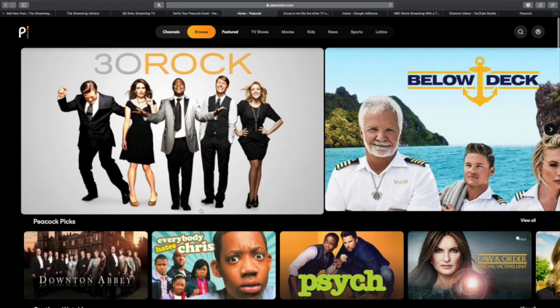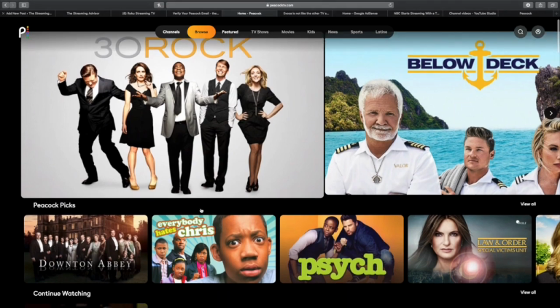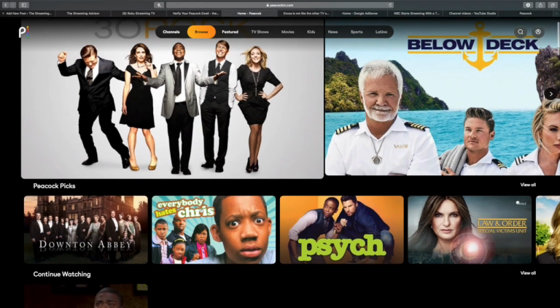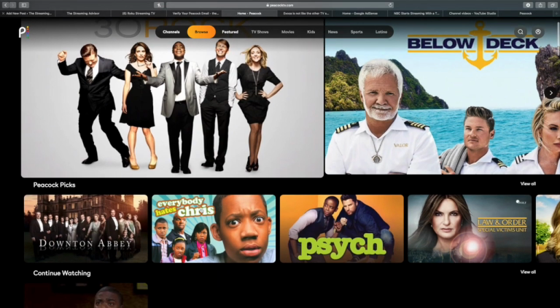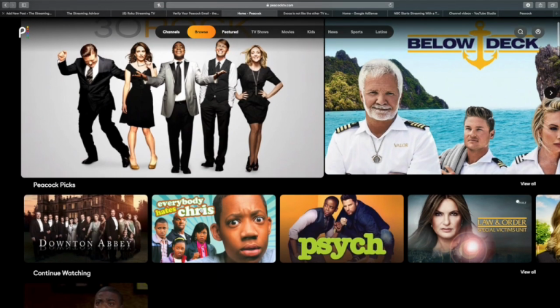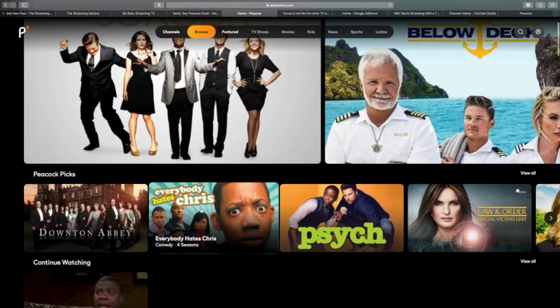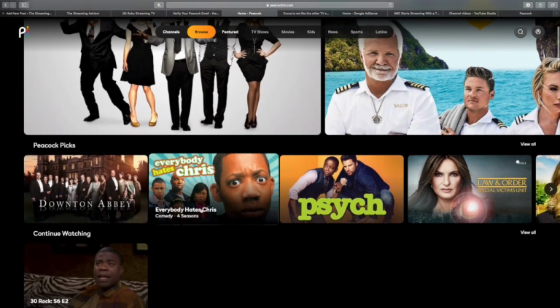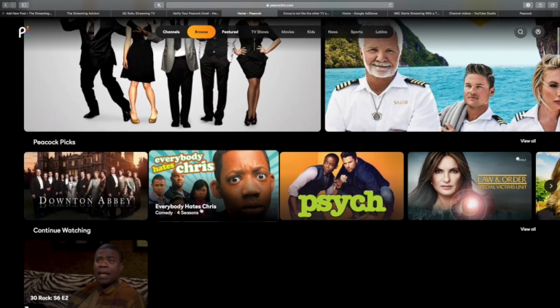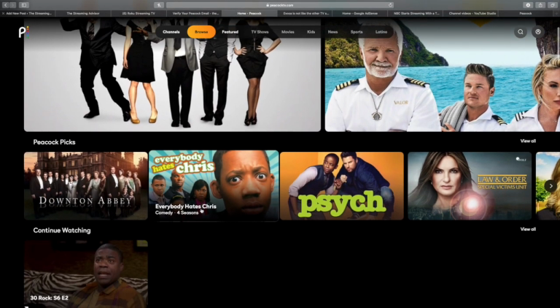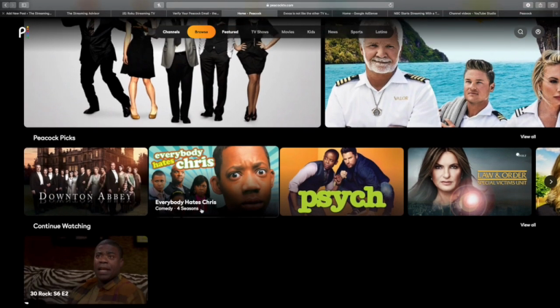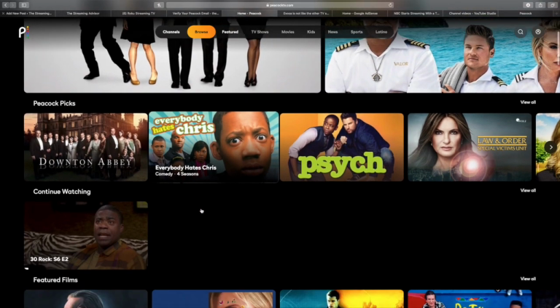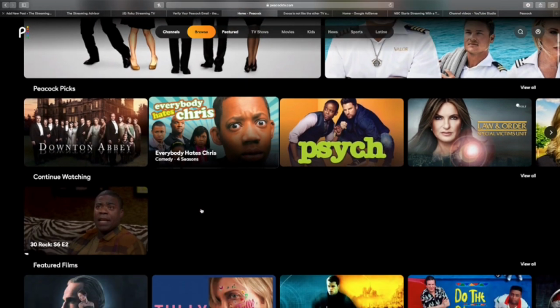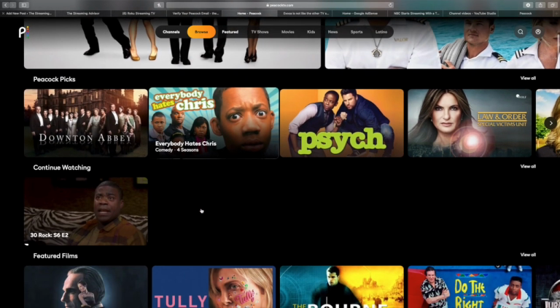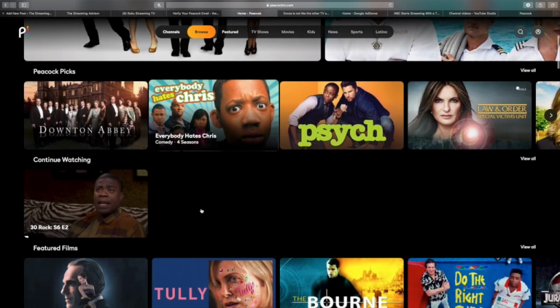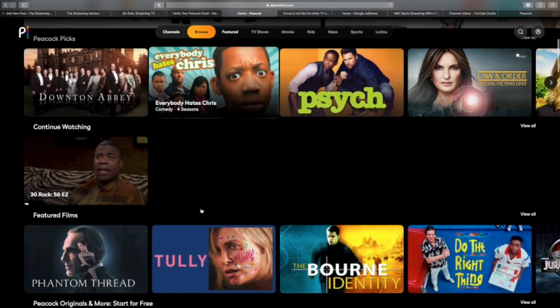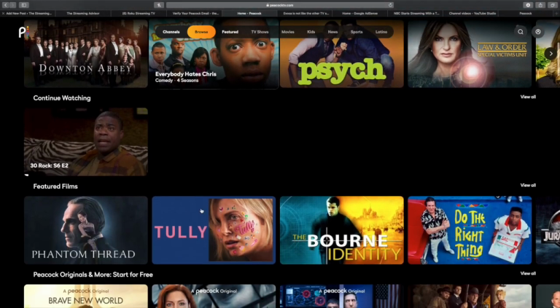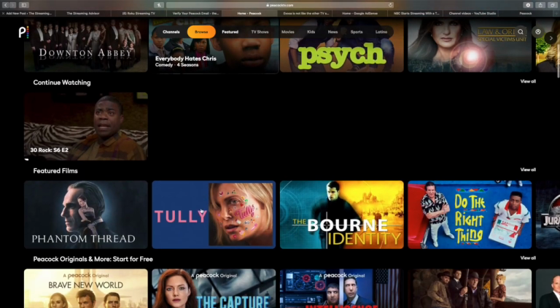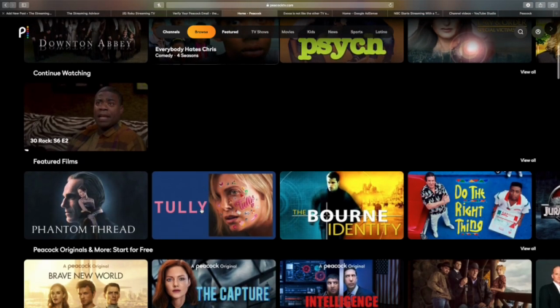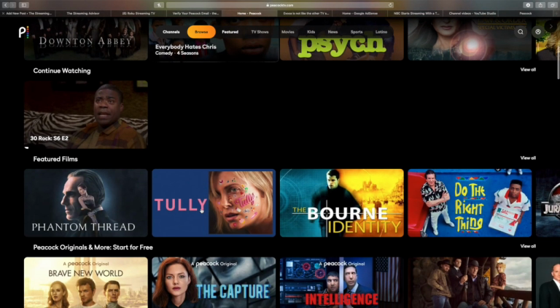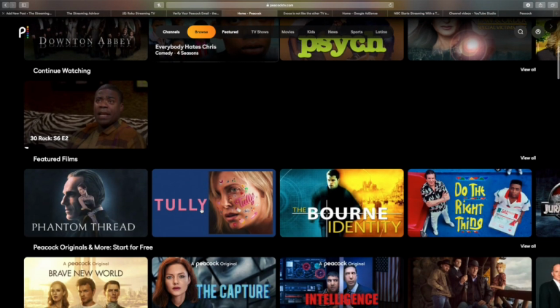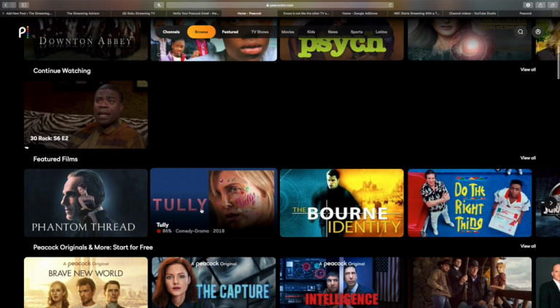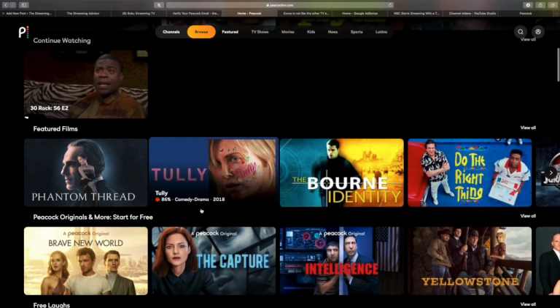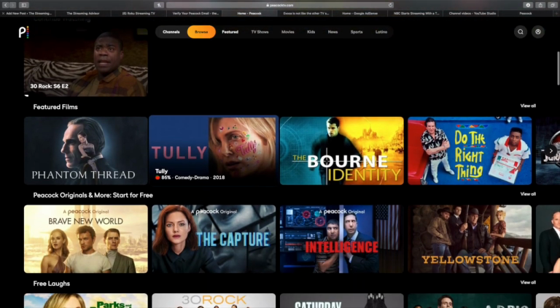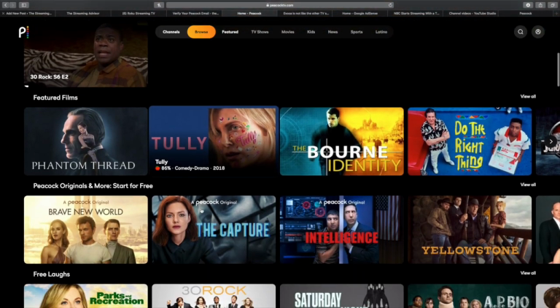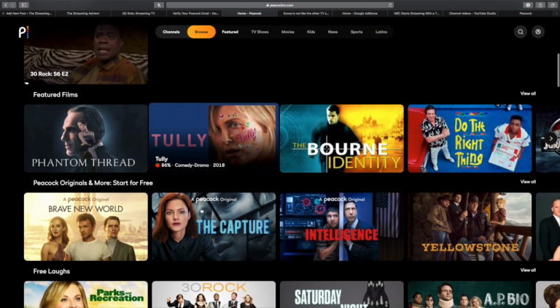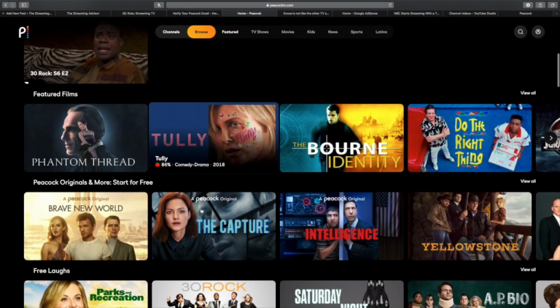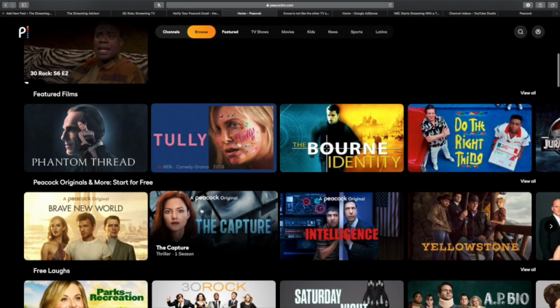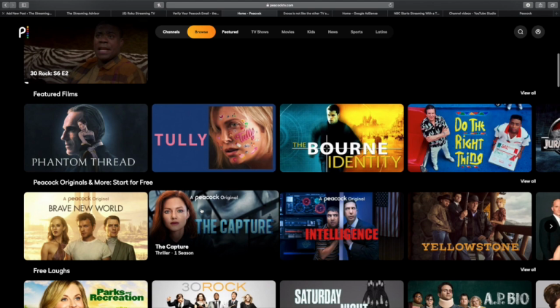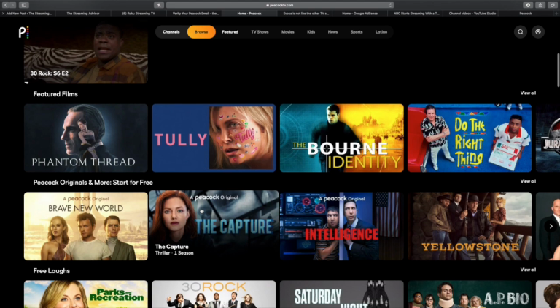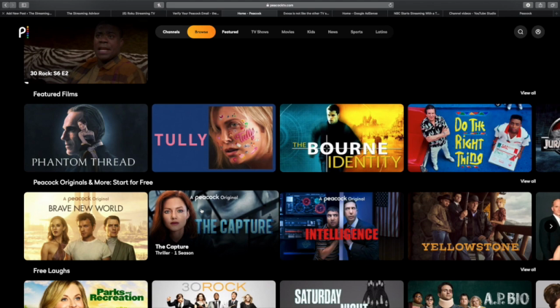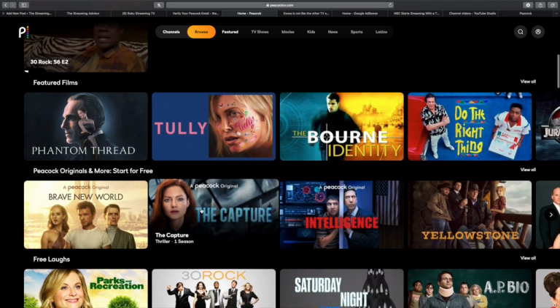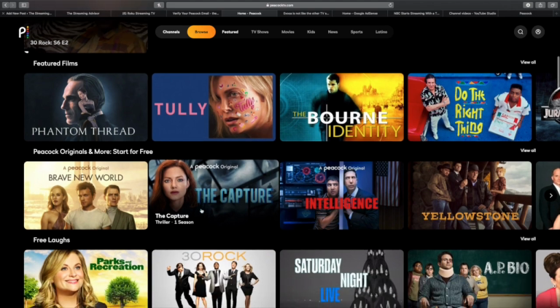Hello! Thank you for joining us. This is the Streaming Advisor, and what we're looking at here is Peacock.